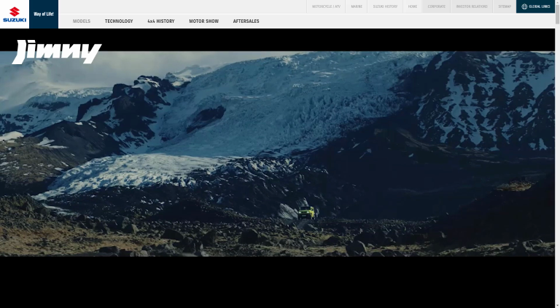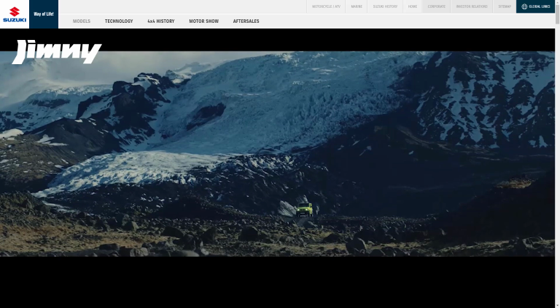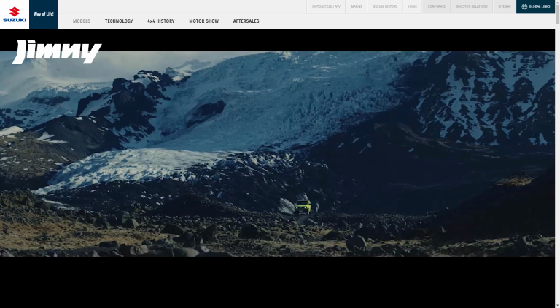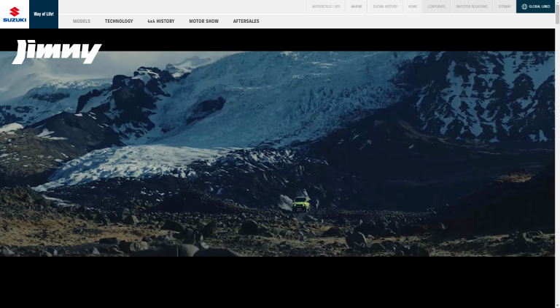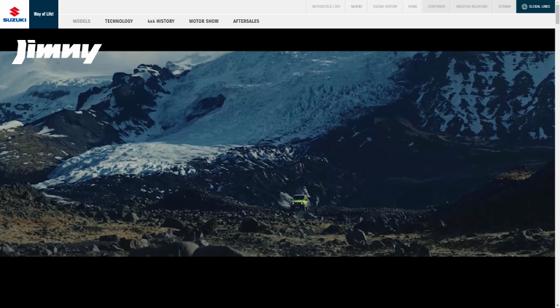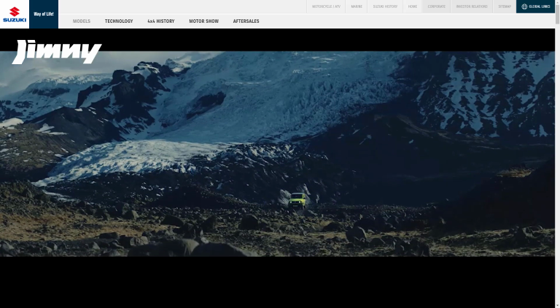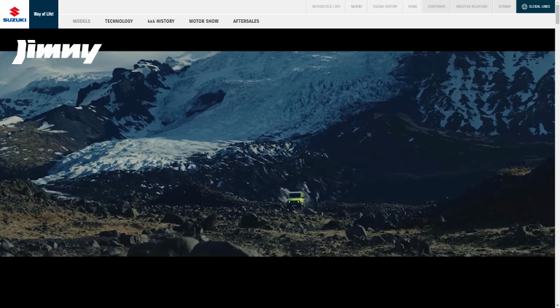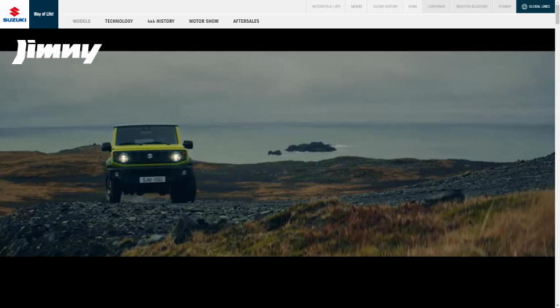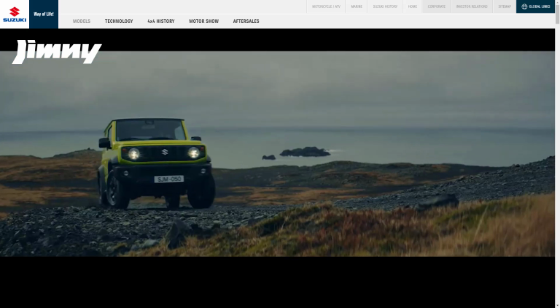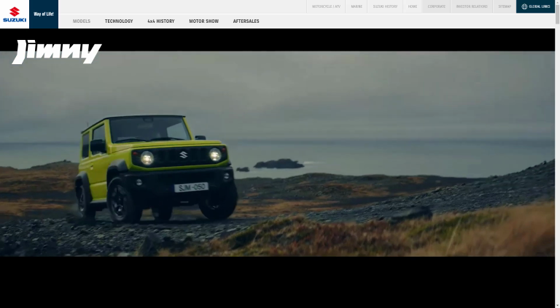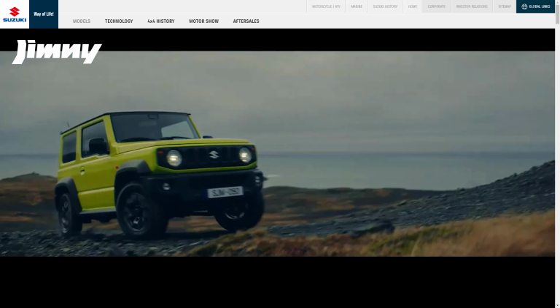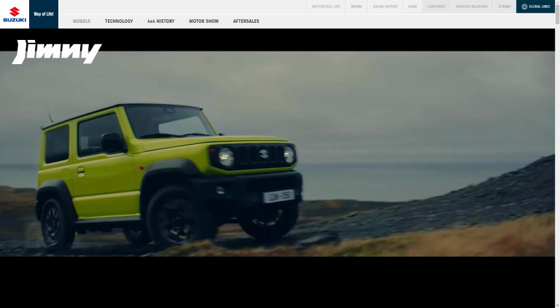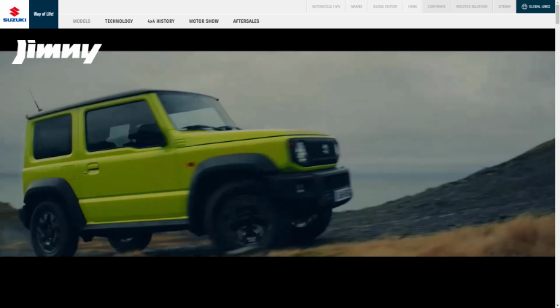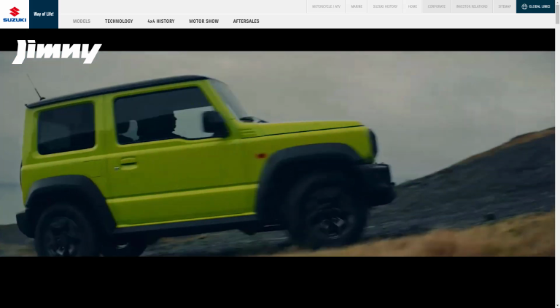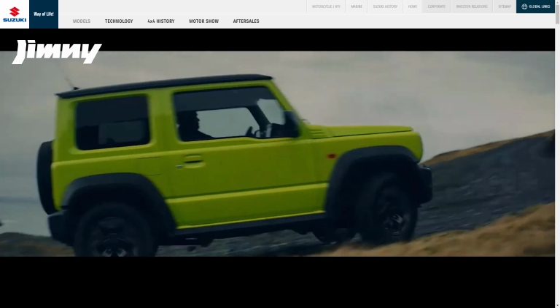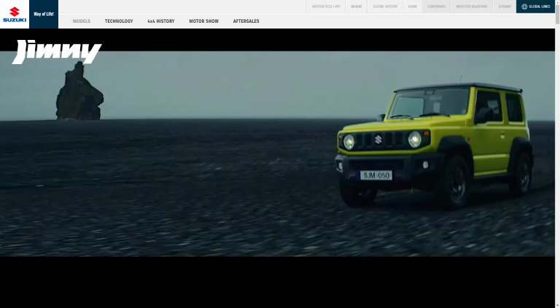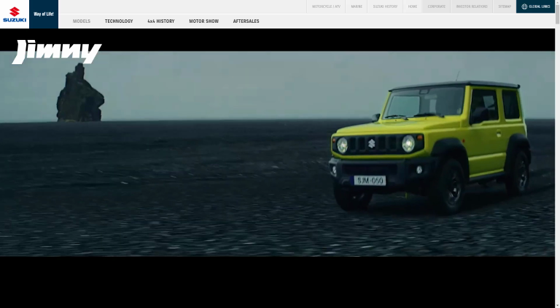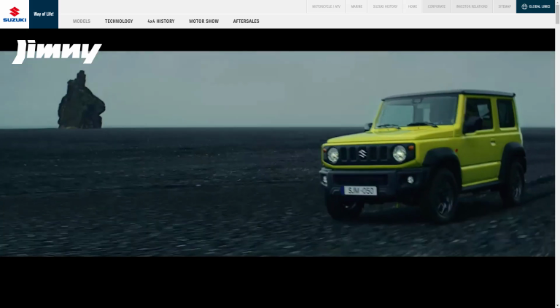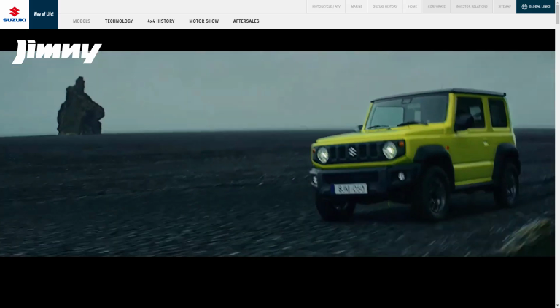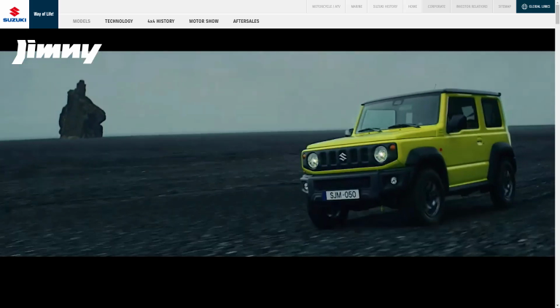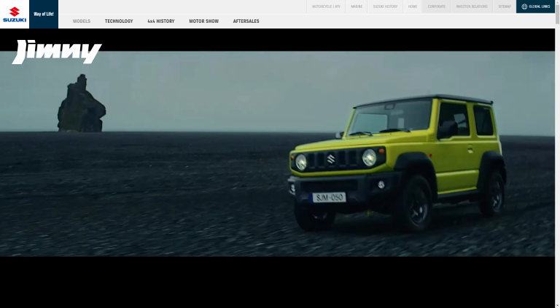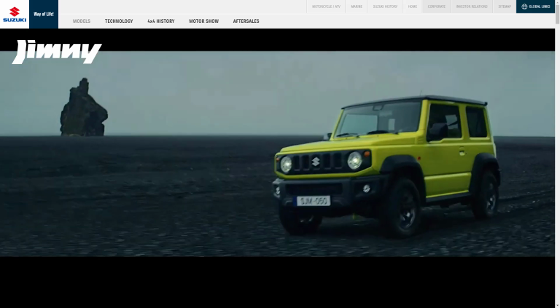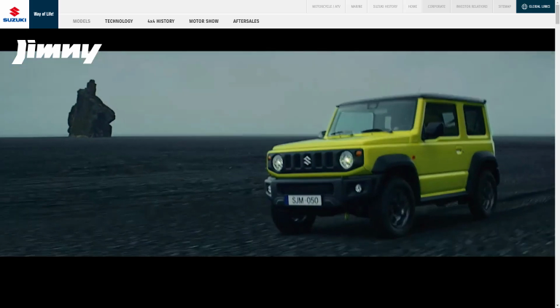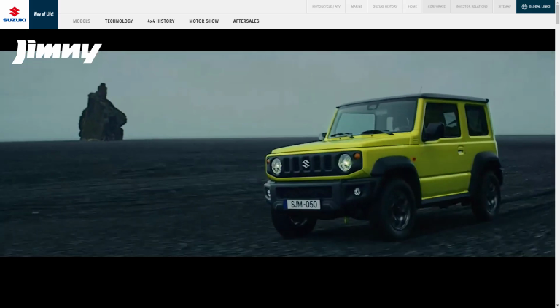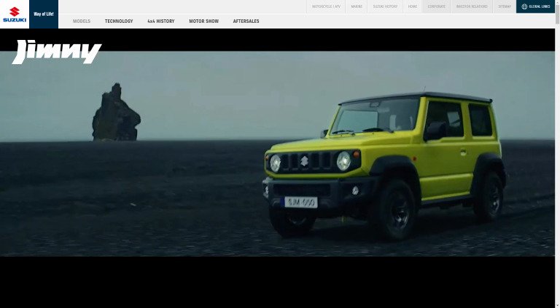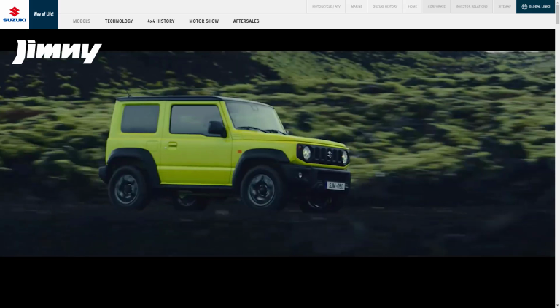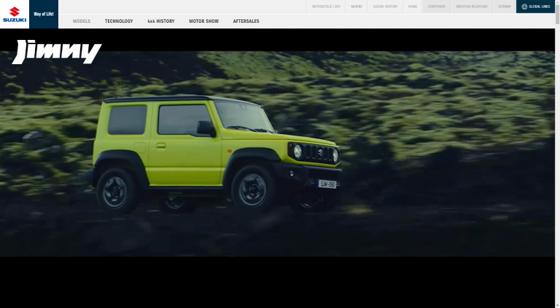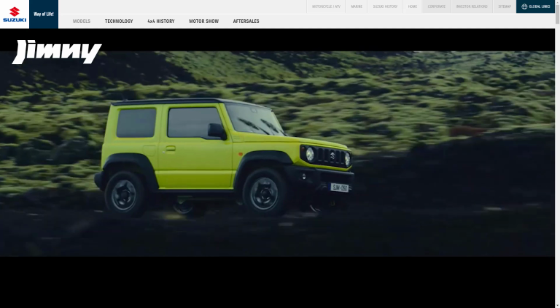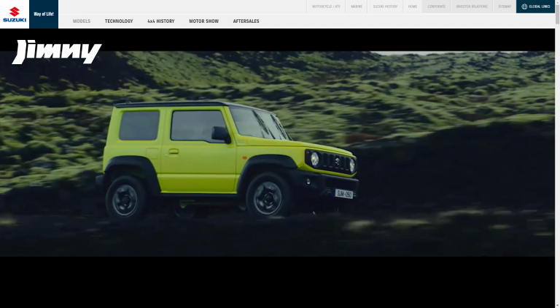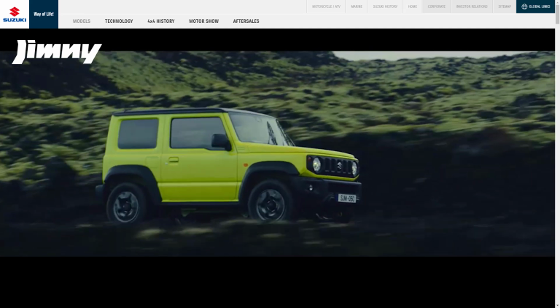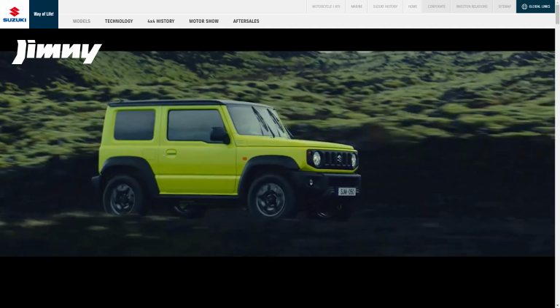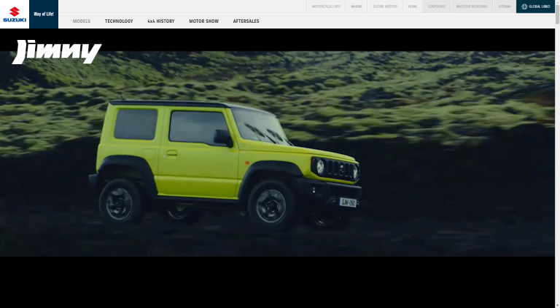Hi, welcome, thanks for joining me. On this episode of Build Your Own, we're going to learn about the features of the 2021 Suzuki Jimny.